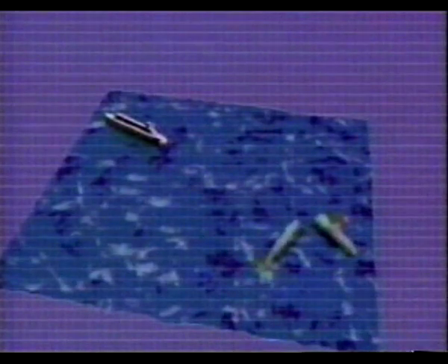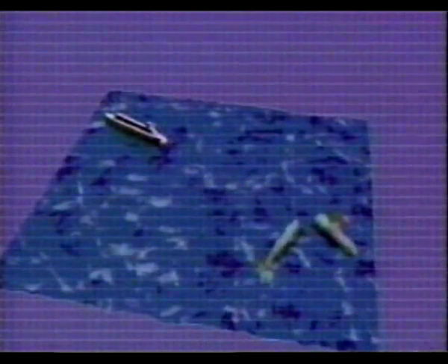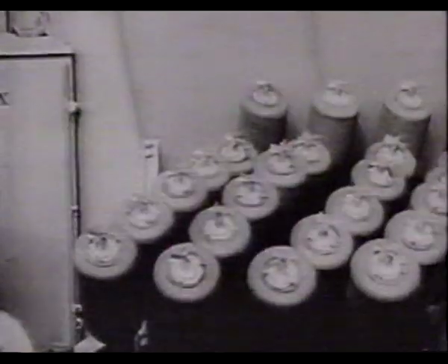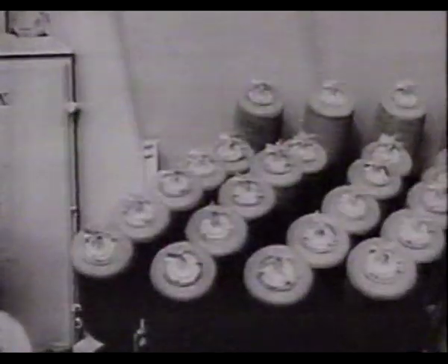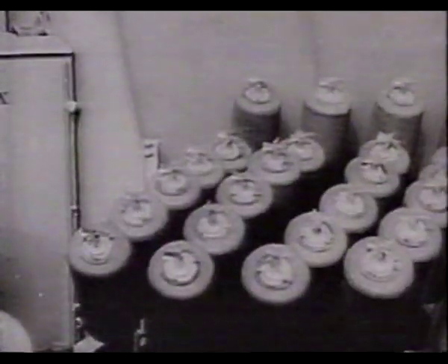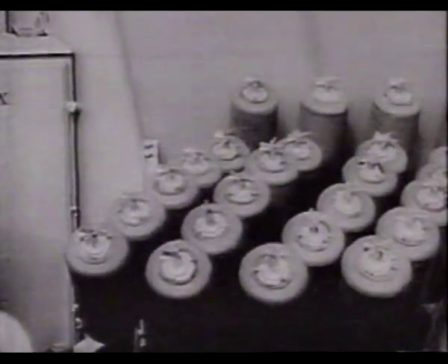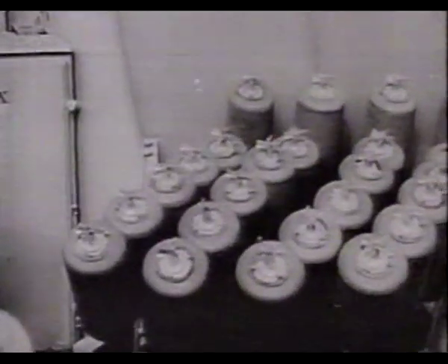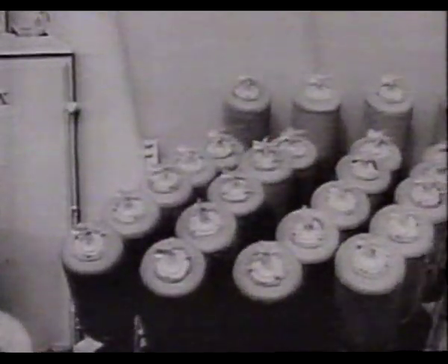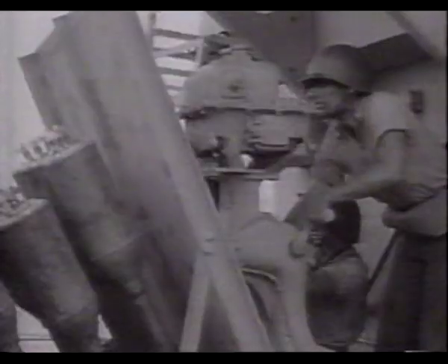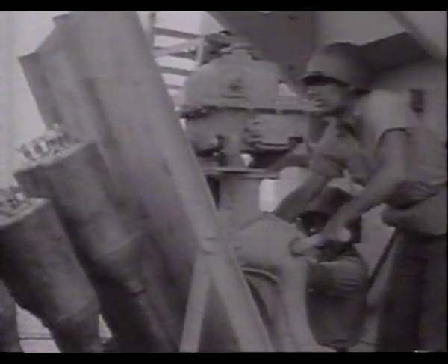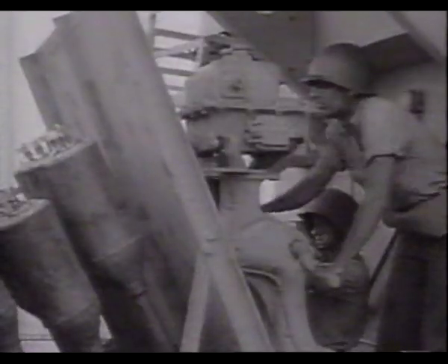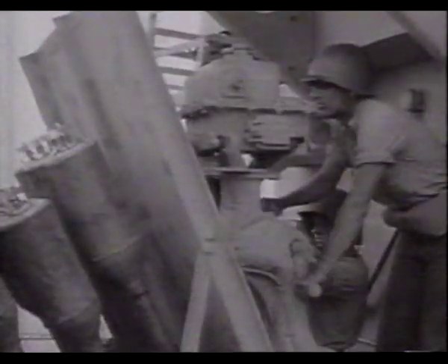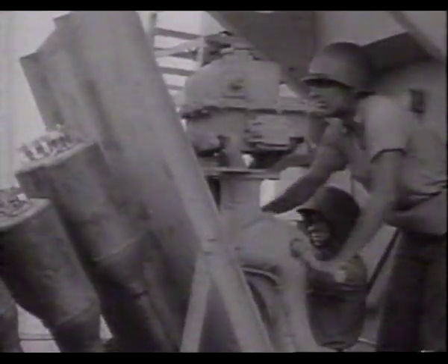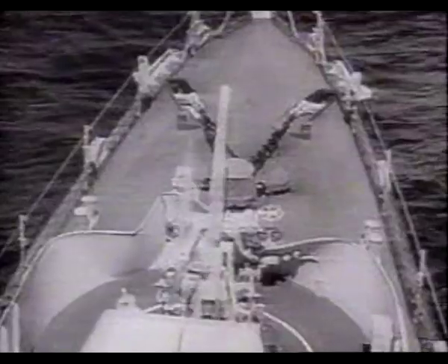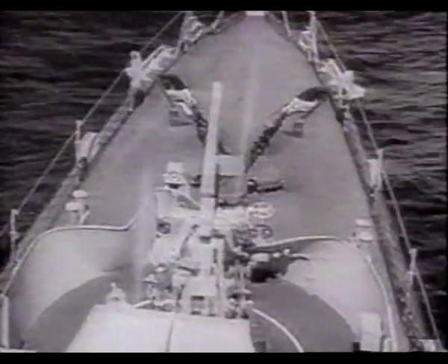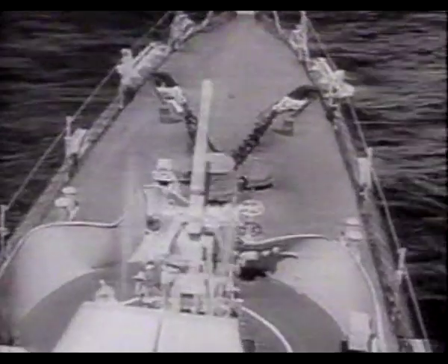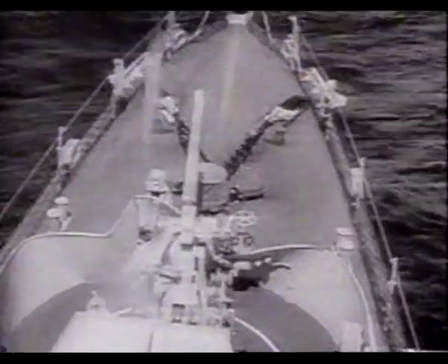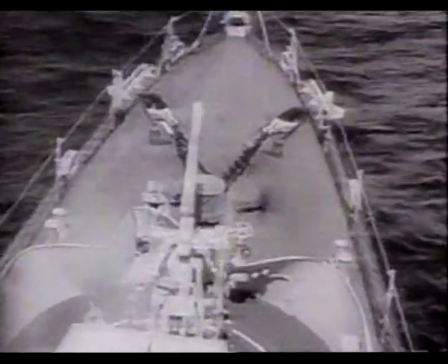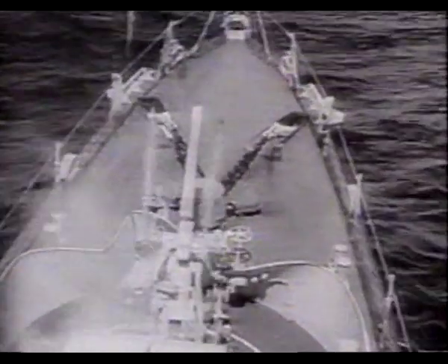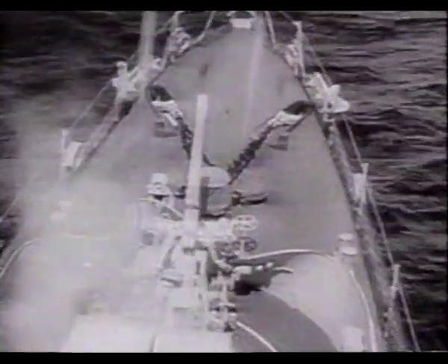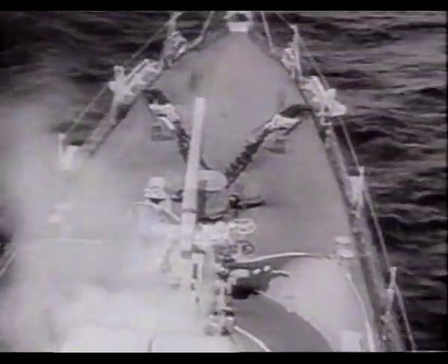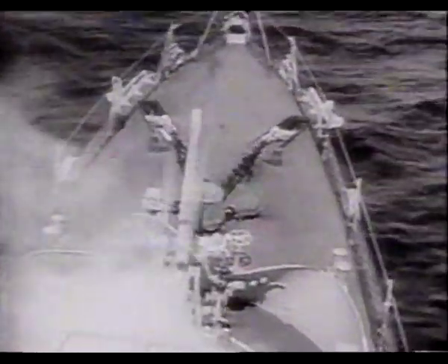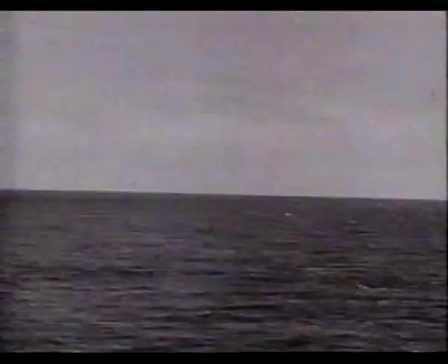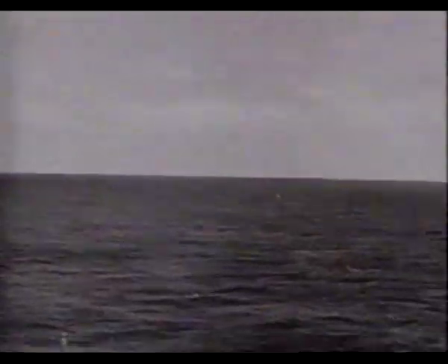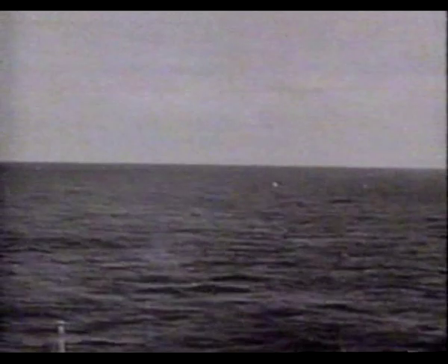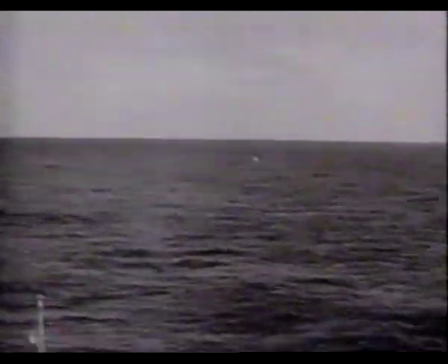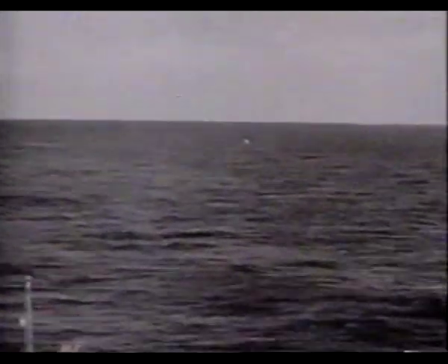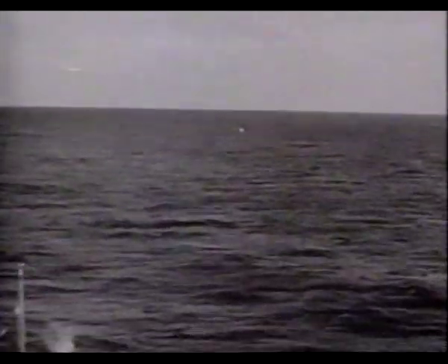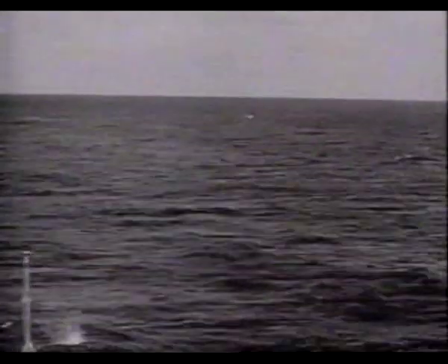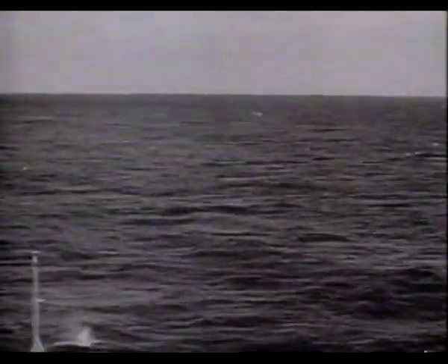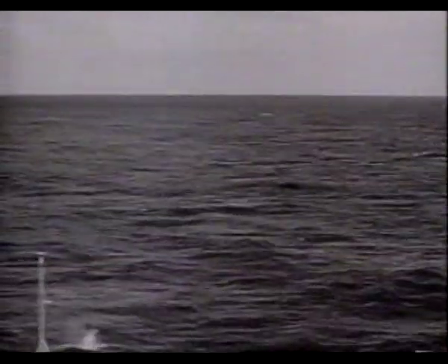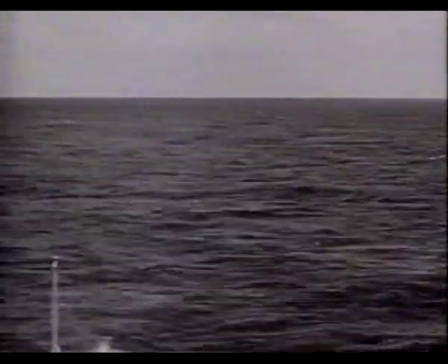Although the Hedgehog was amazingly successful back then, today's submarine would laugh at it.